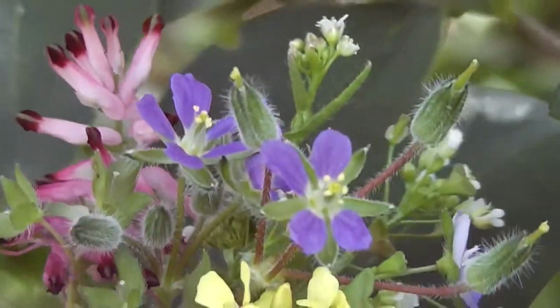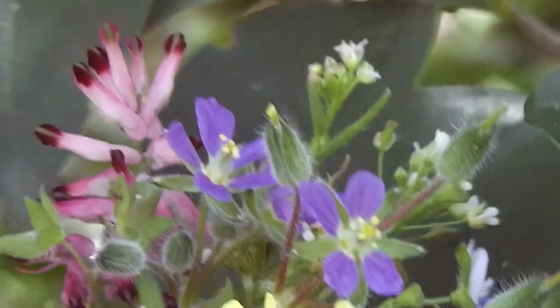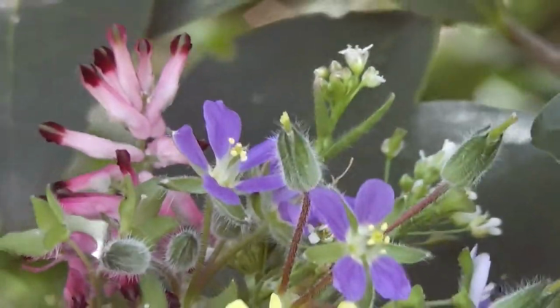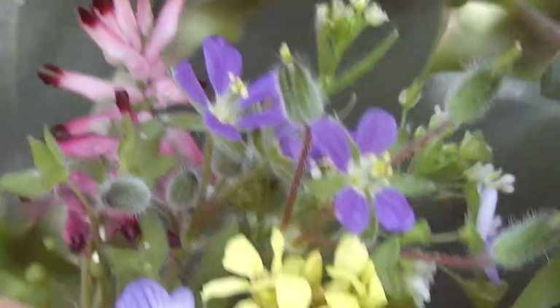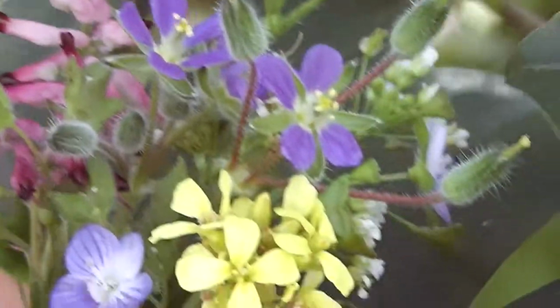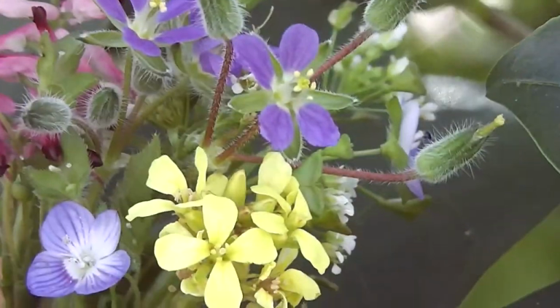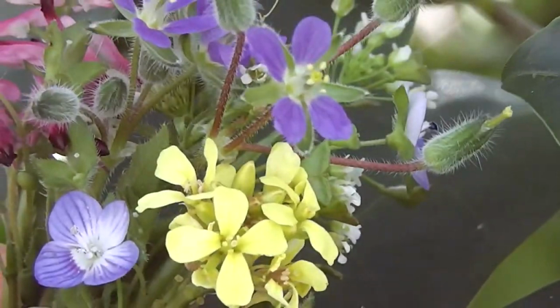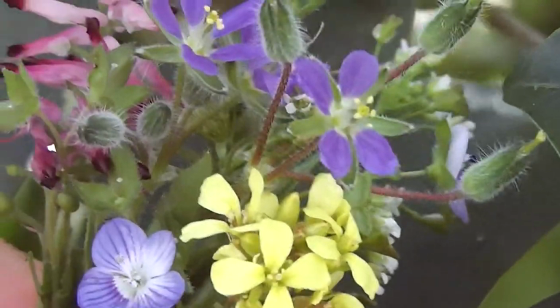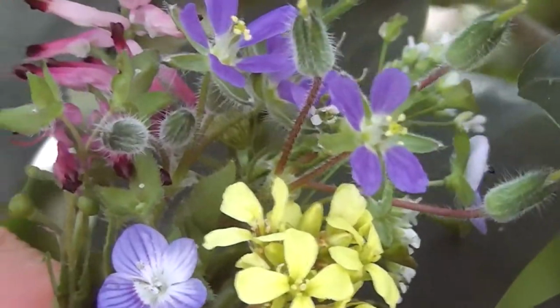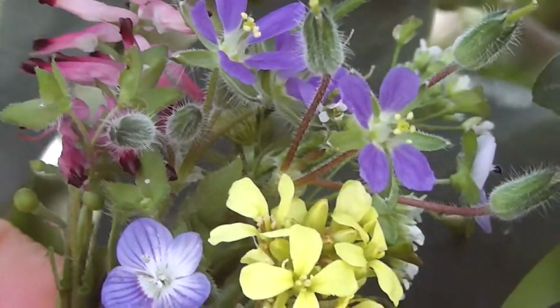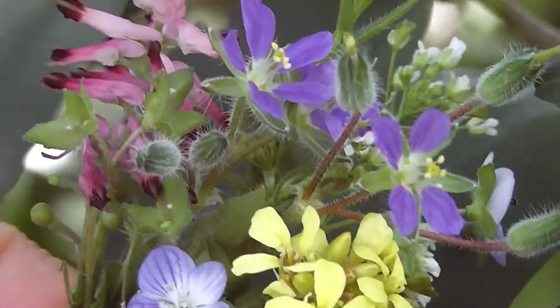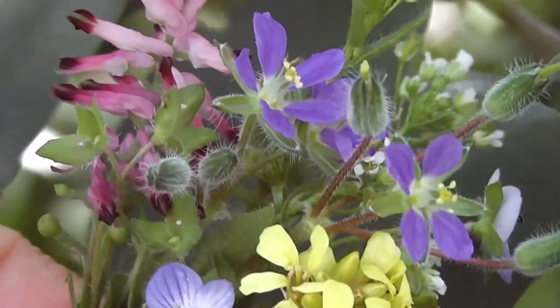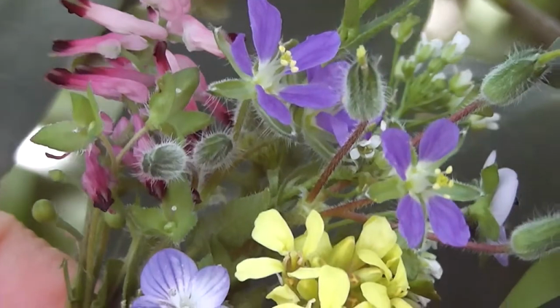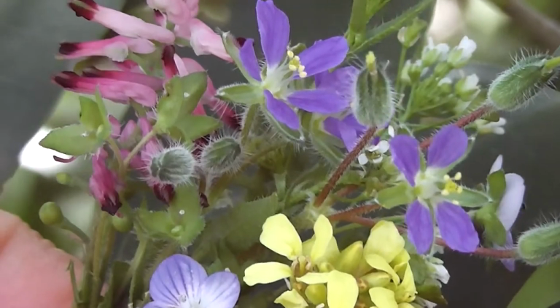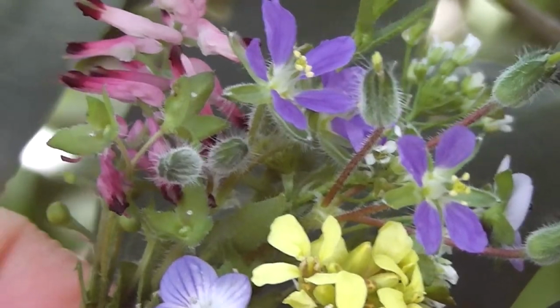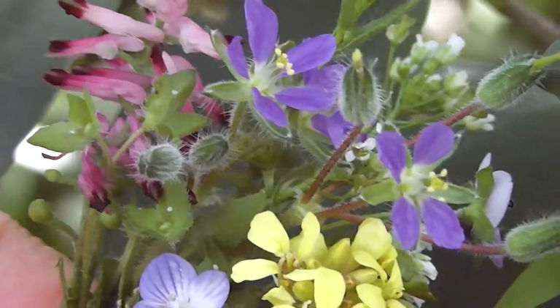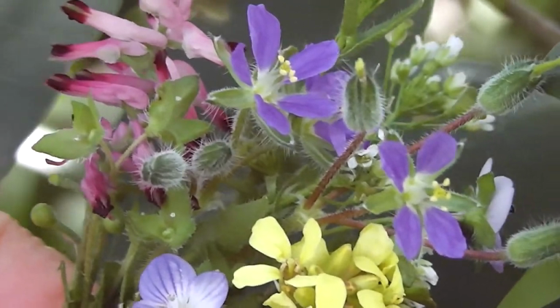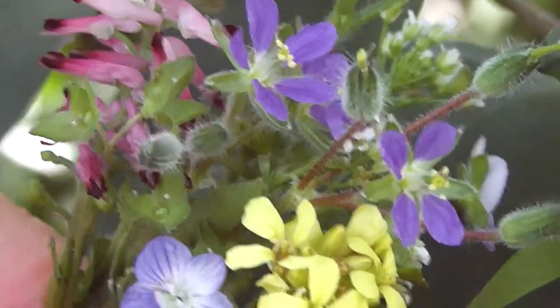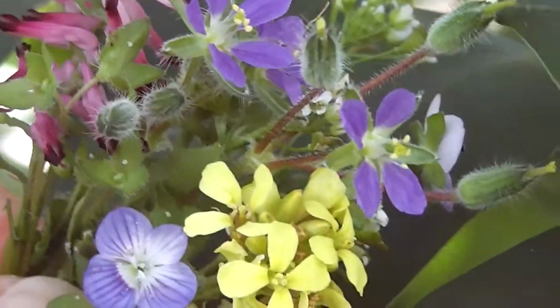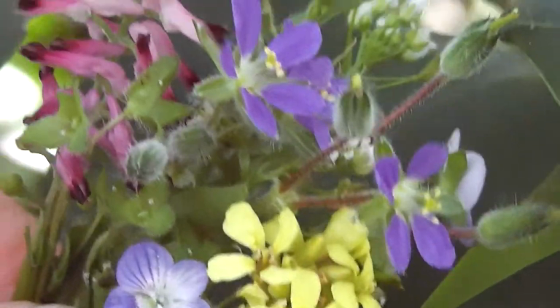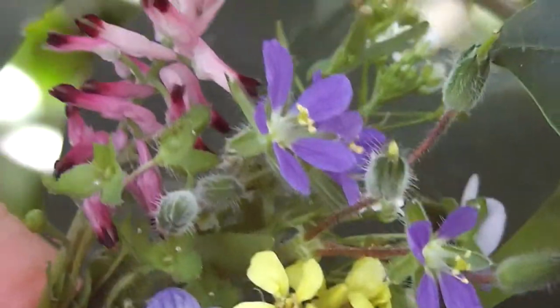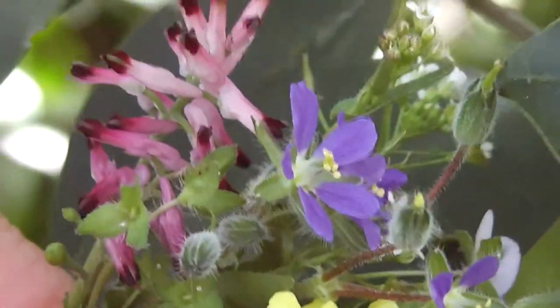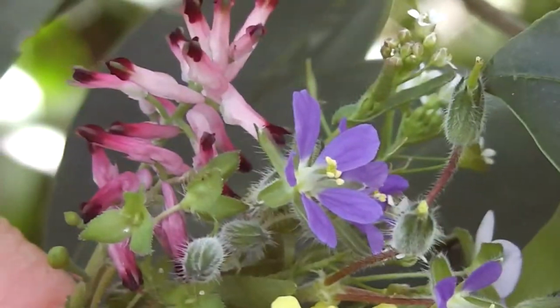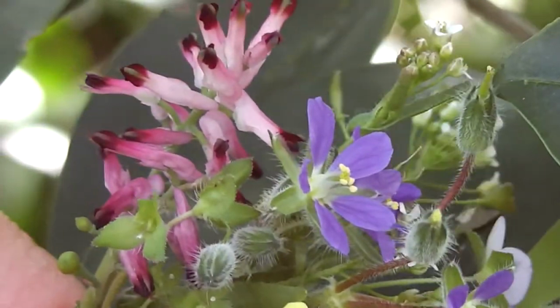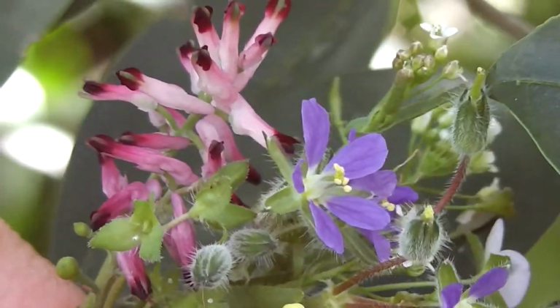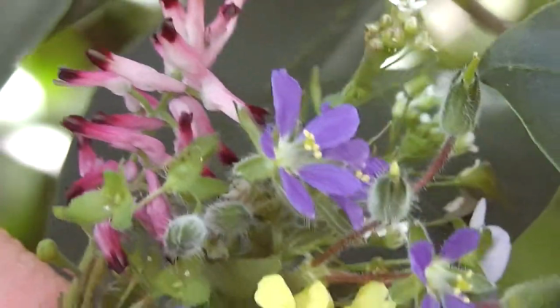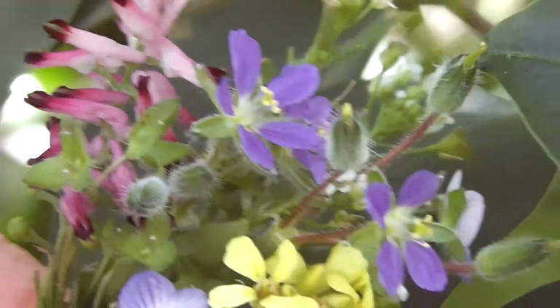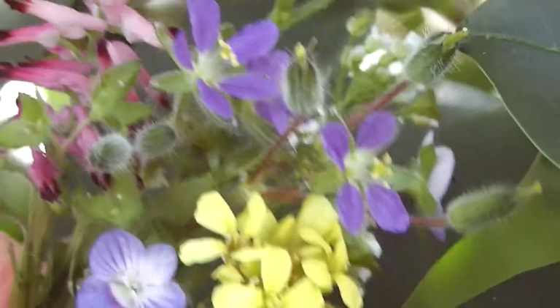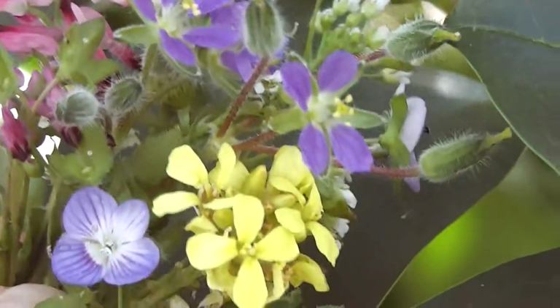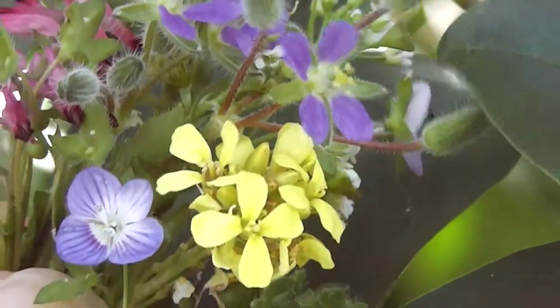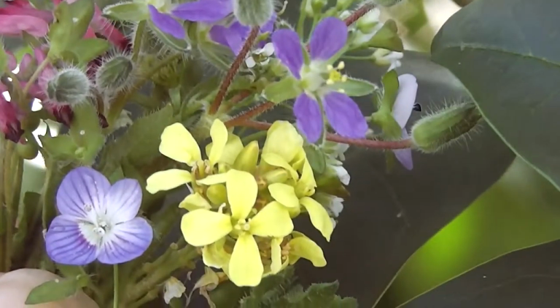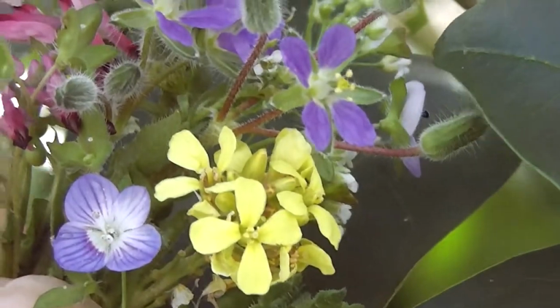So lovely, so beautiful, so original. Here's how.